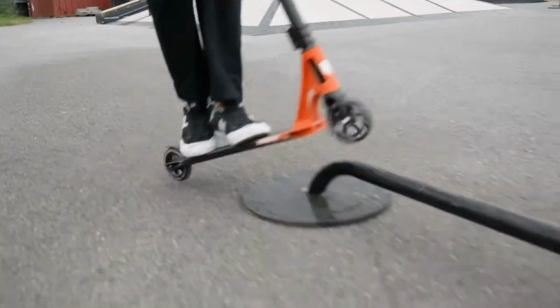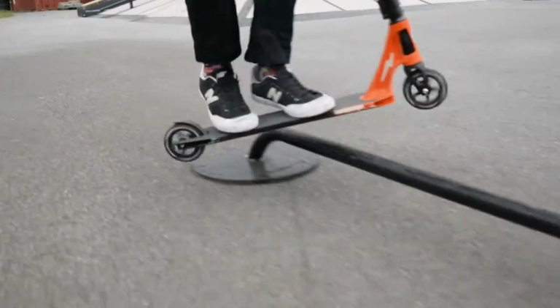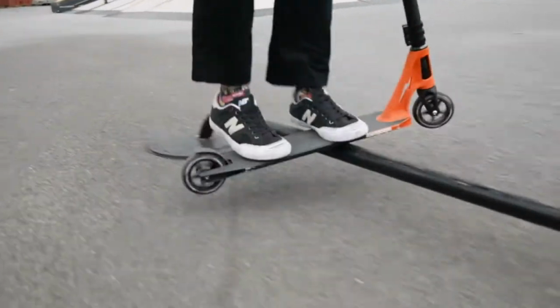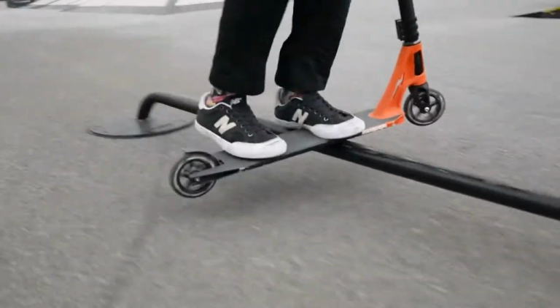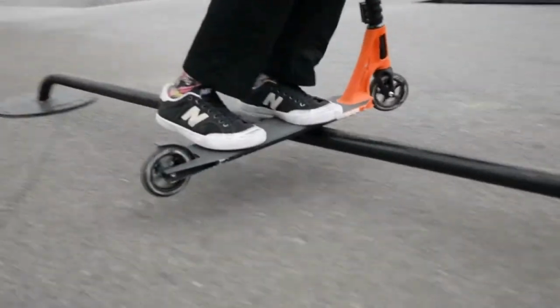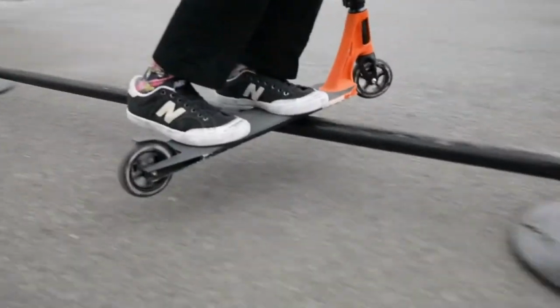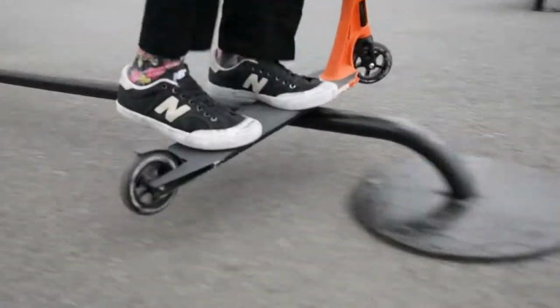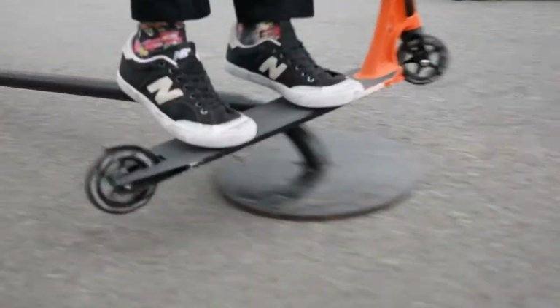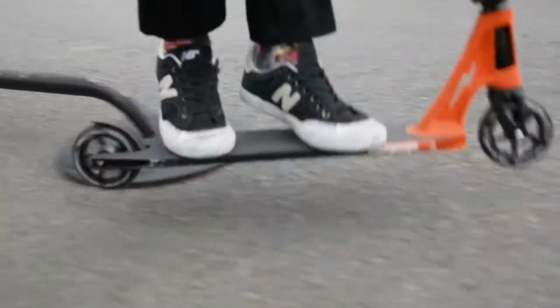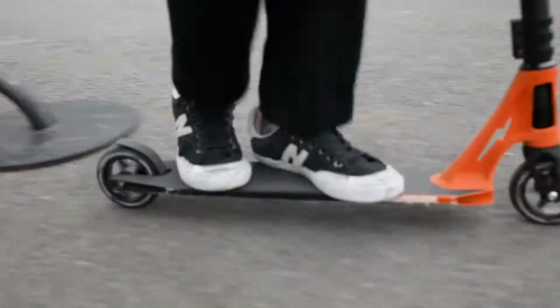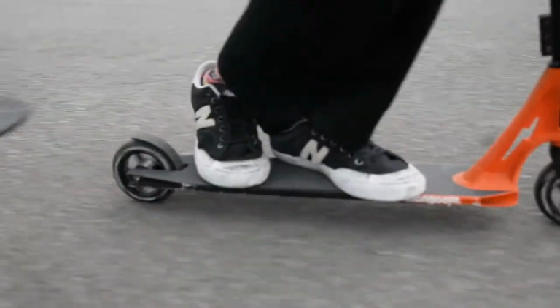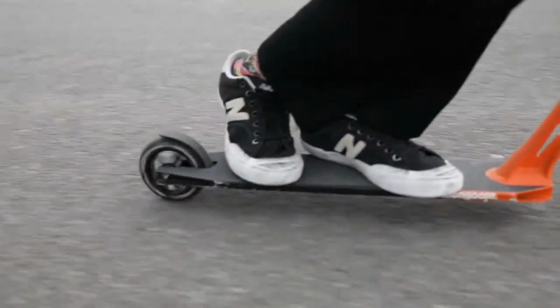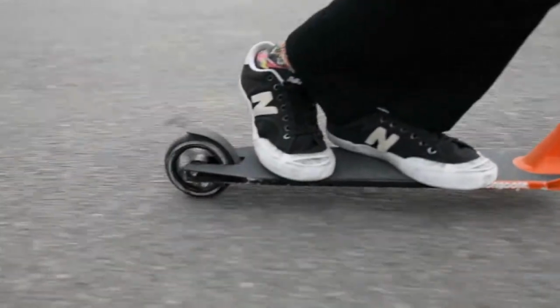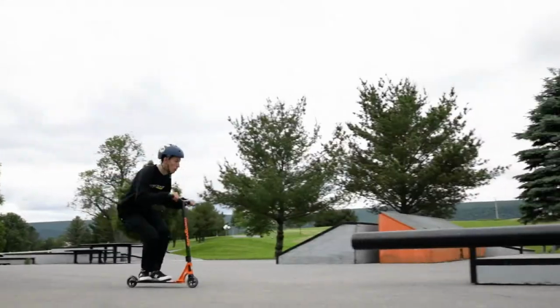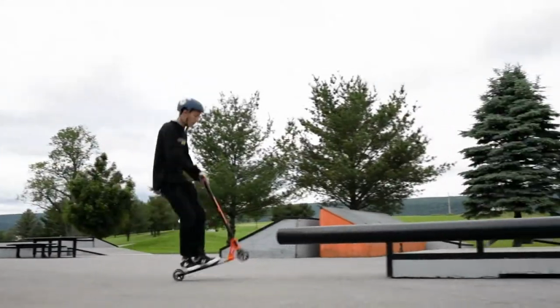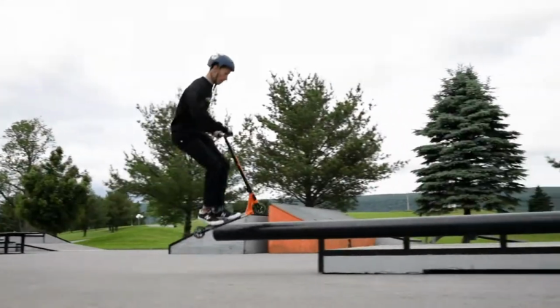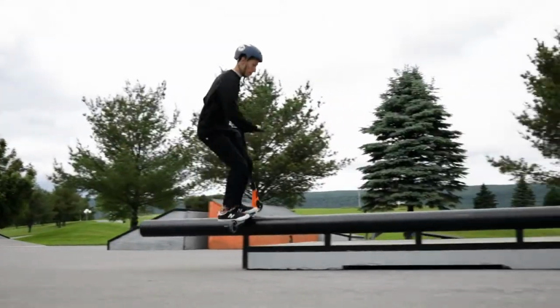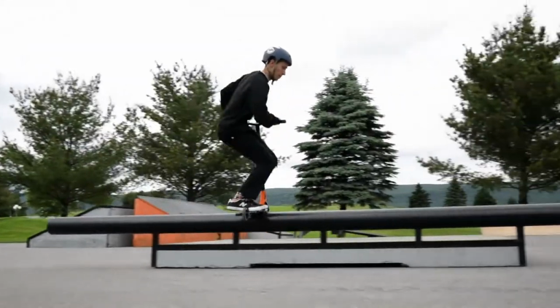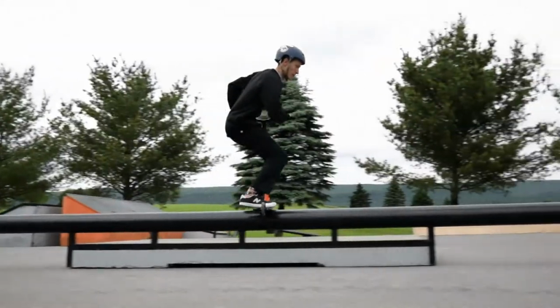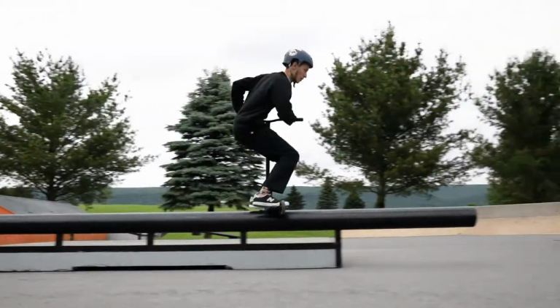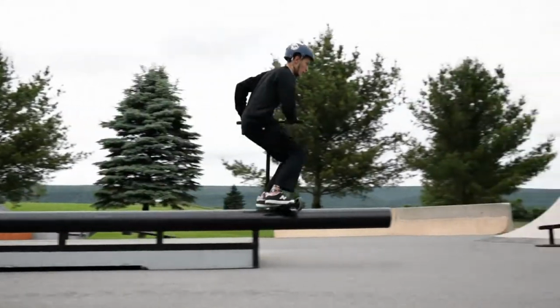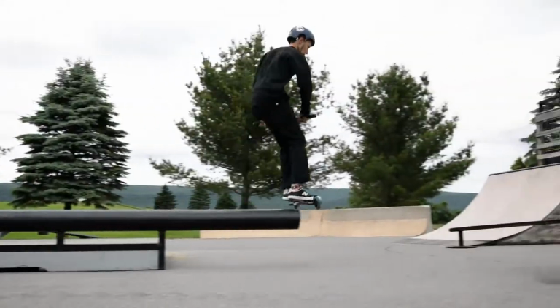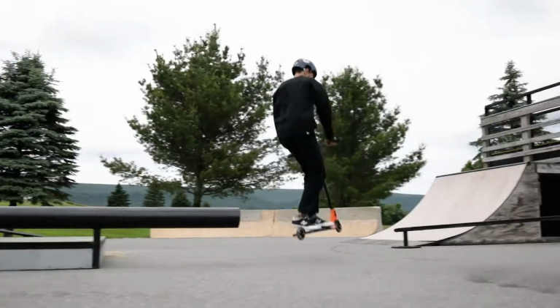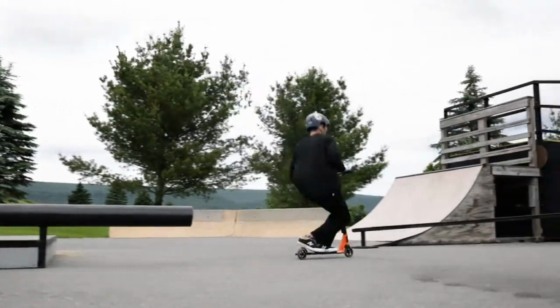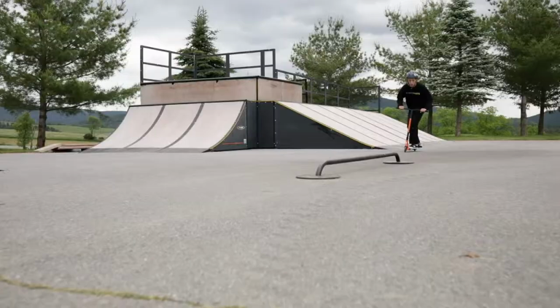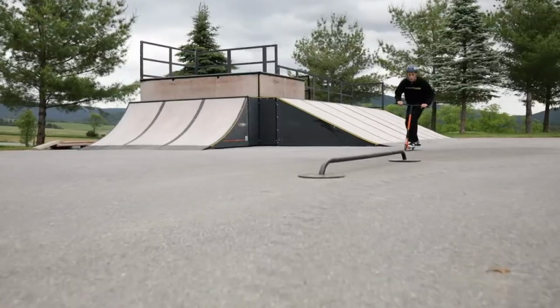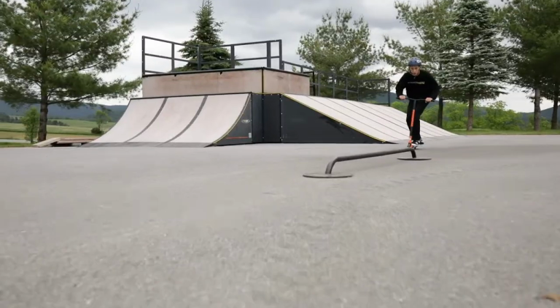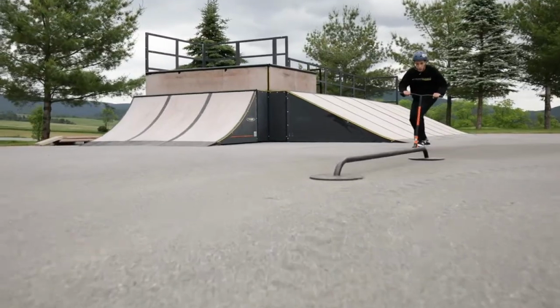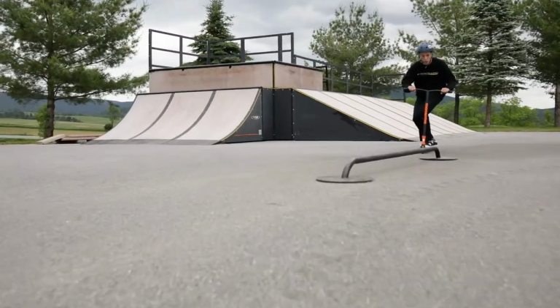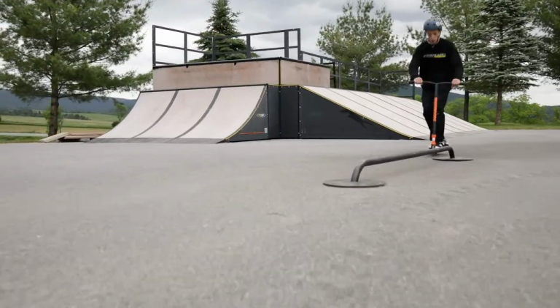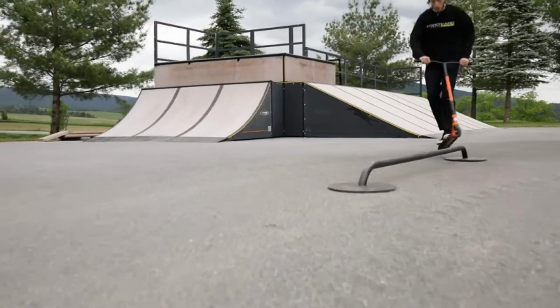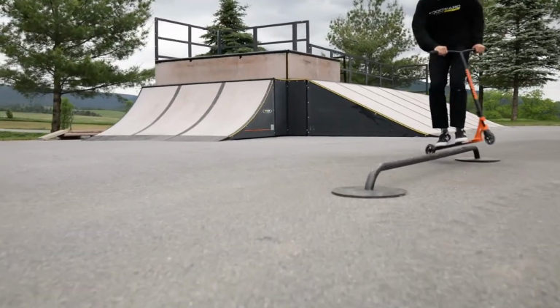Once you learn the basics on a small rail, you can try taking it to something bigger. And now you know how to backside board slide.